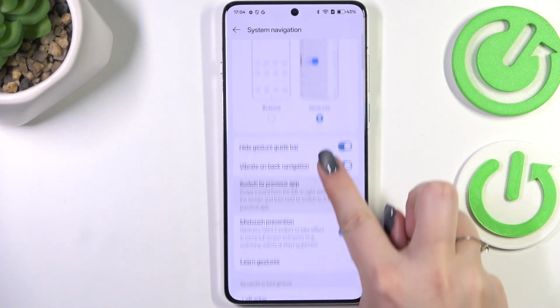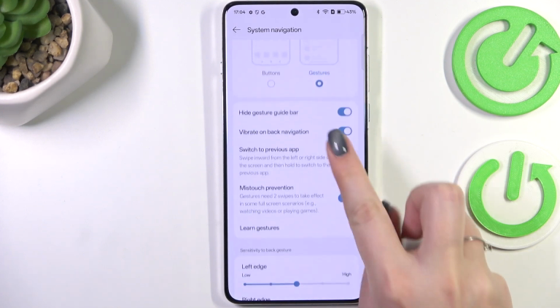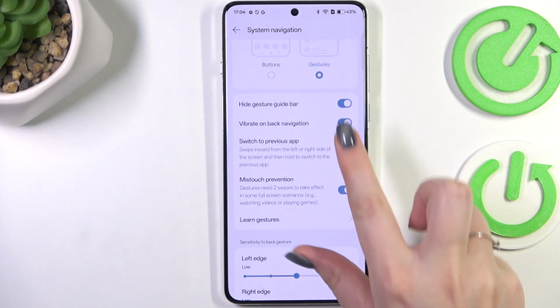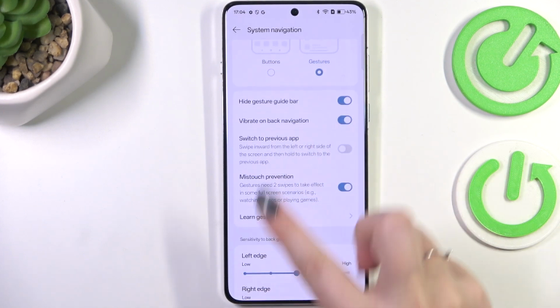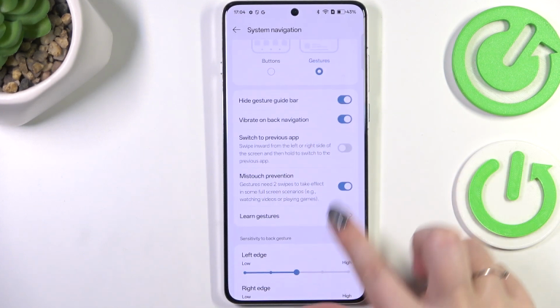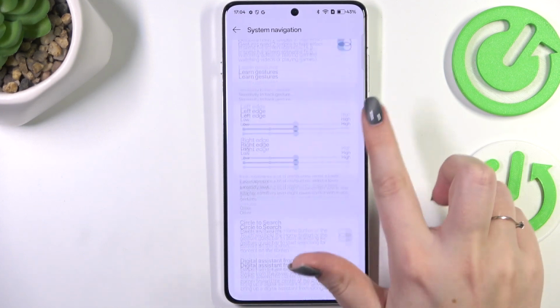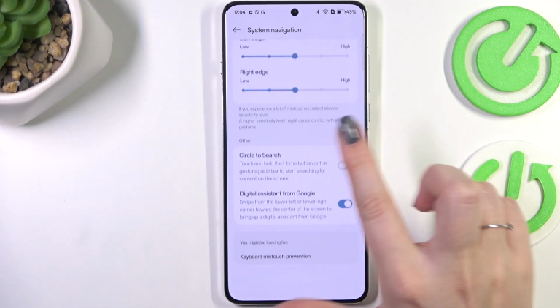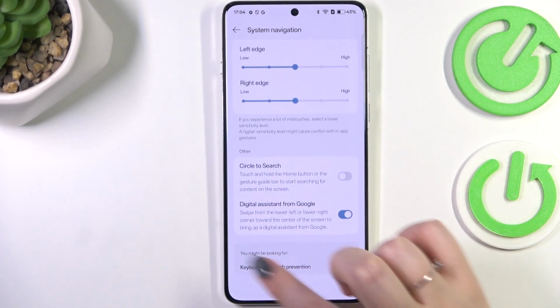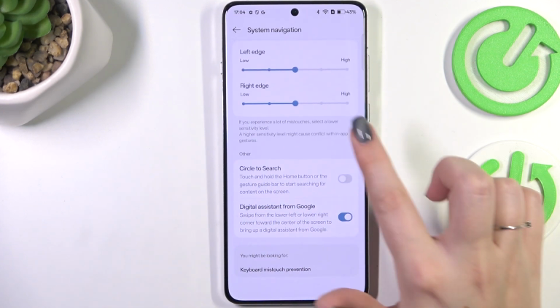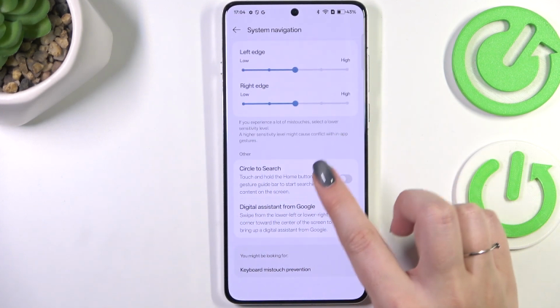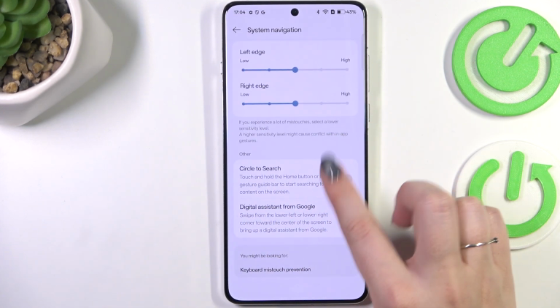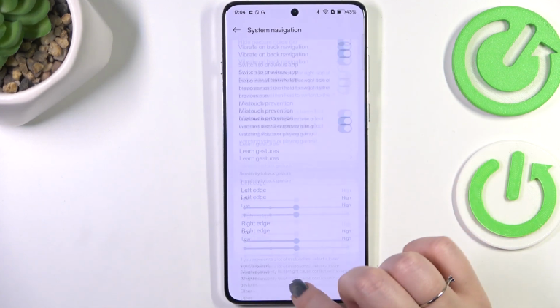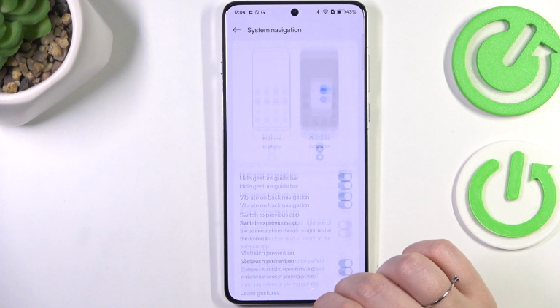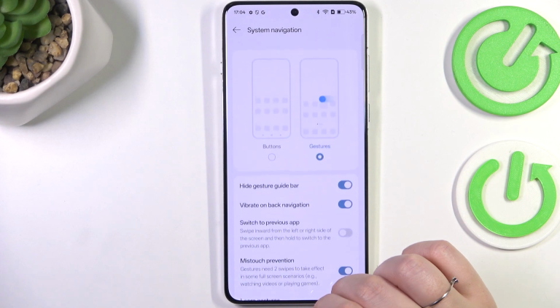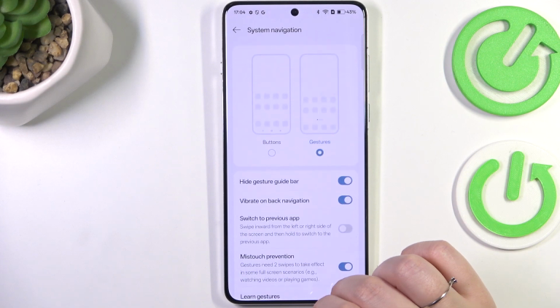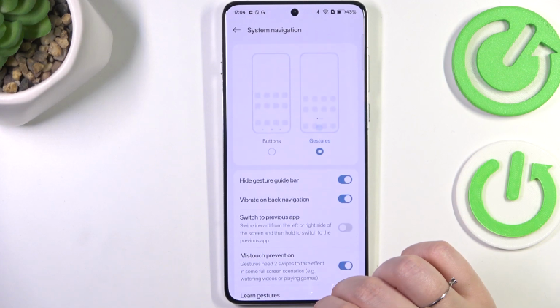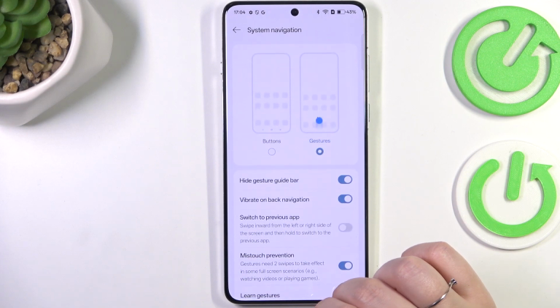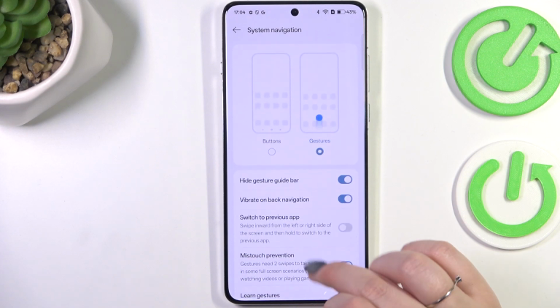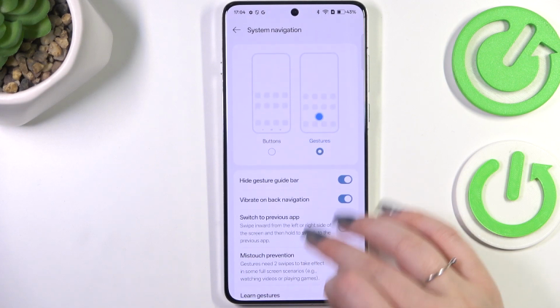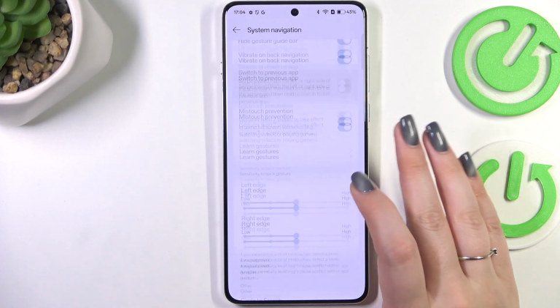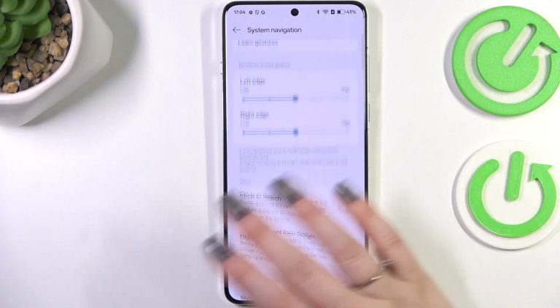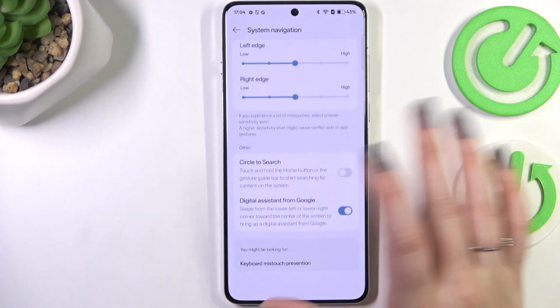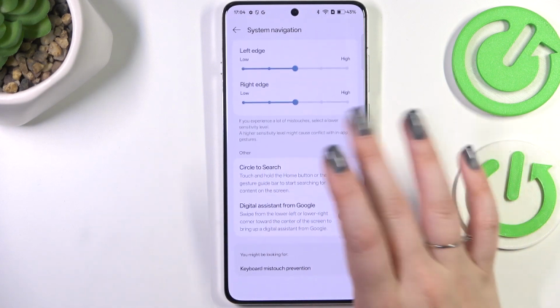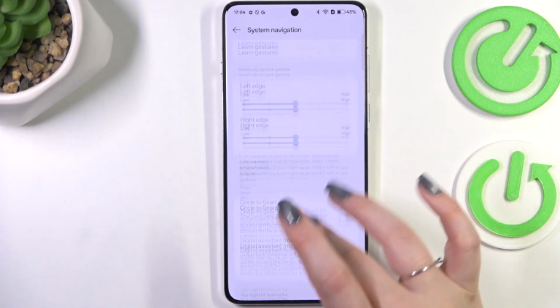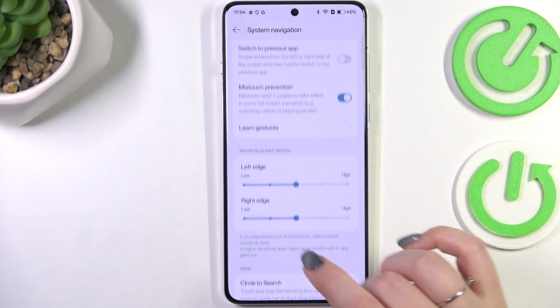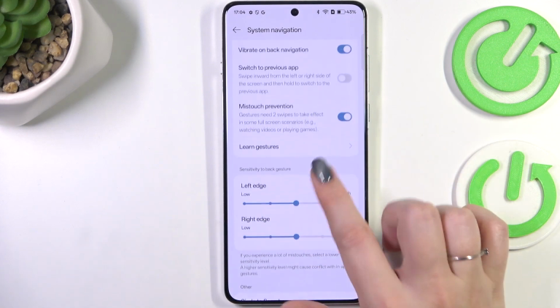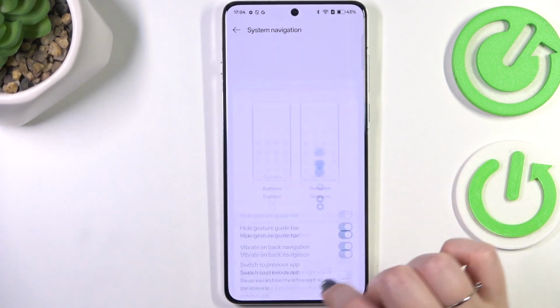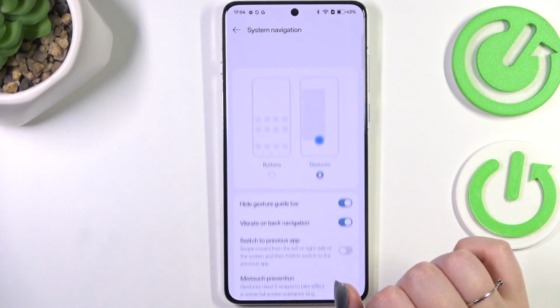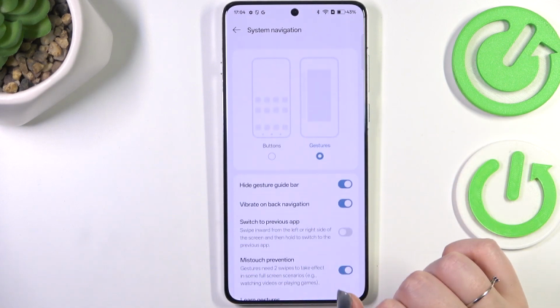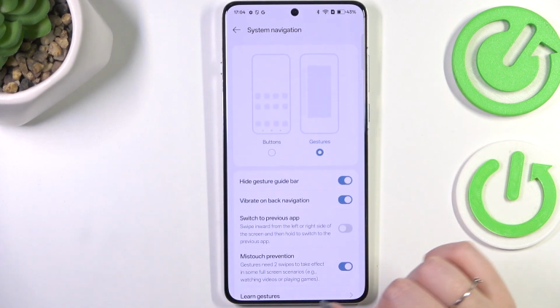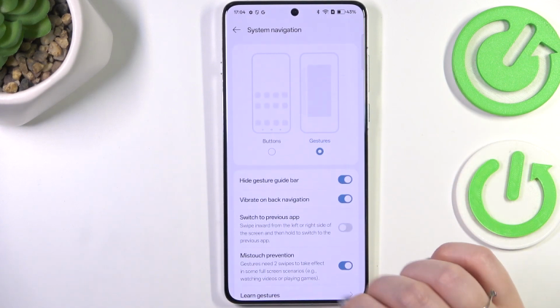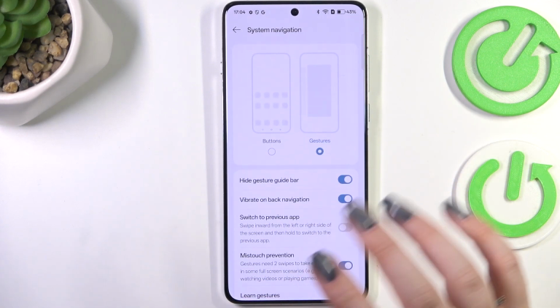Here you've got some options to customize the system navigation — a lot of options, to be honest.